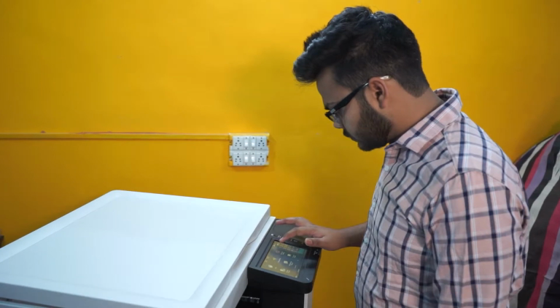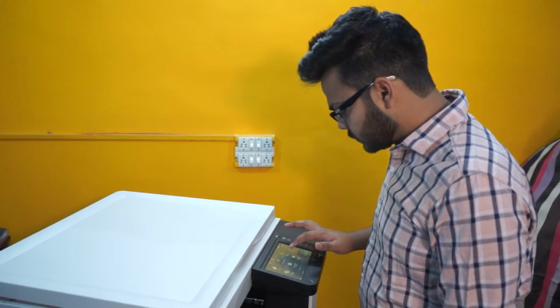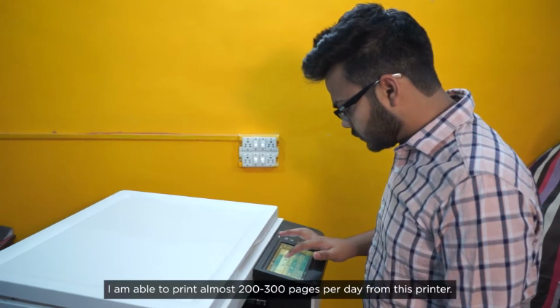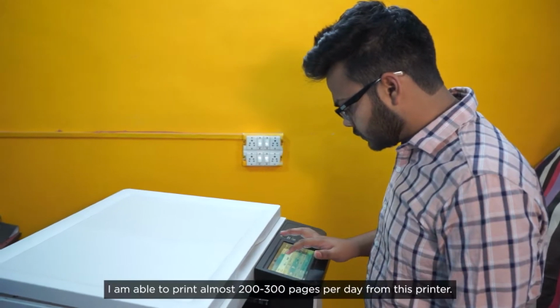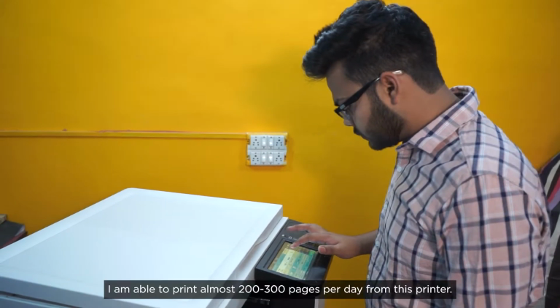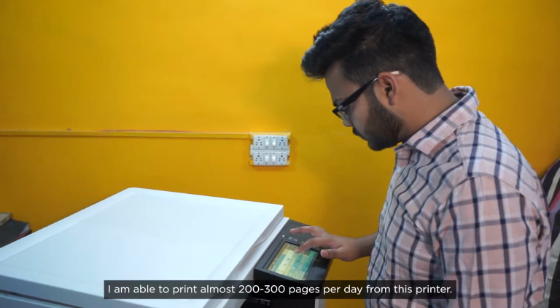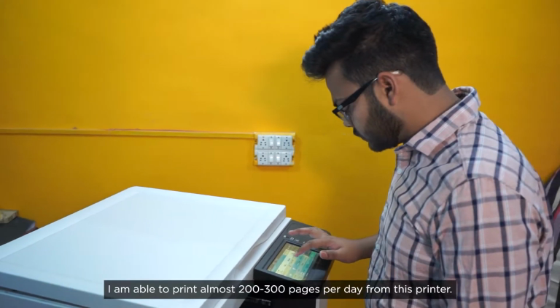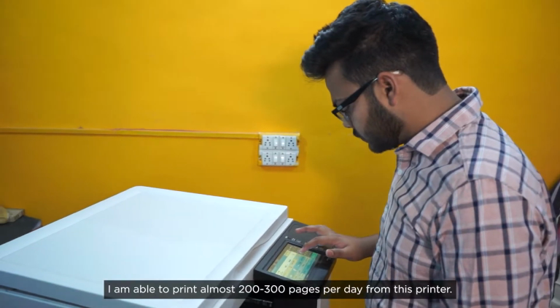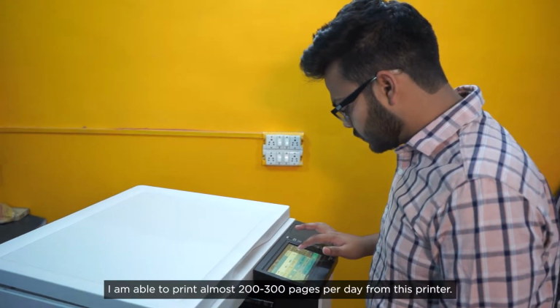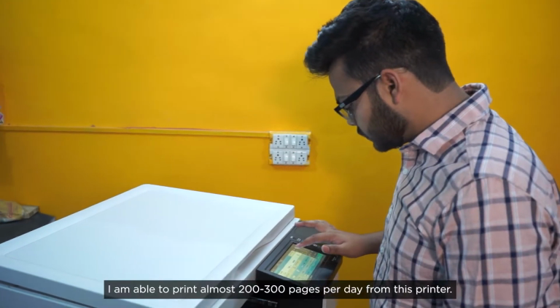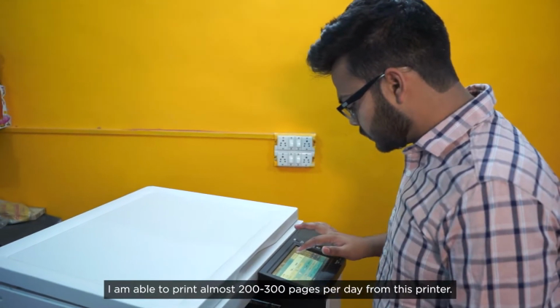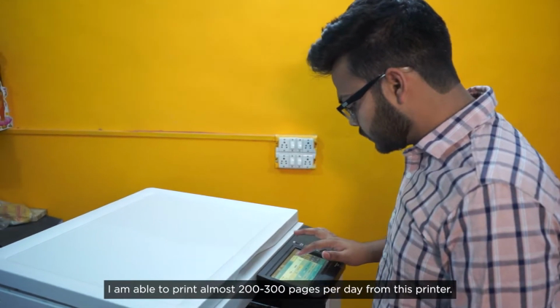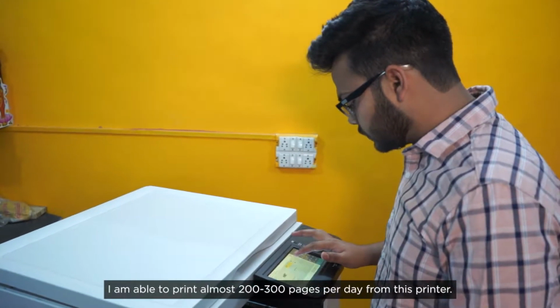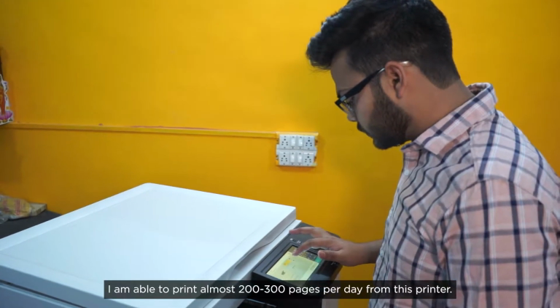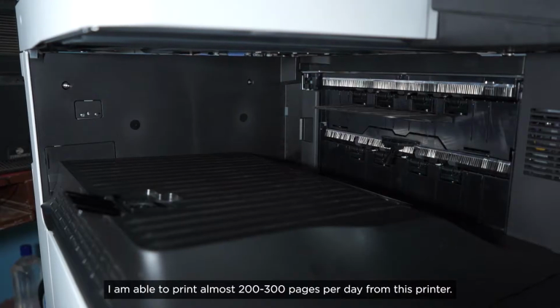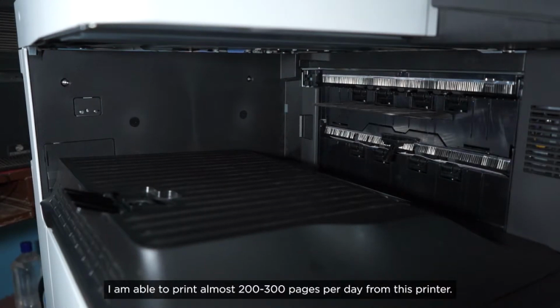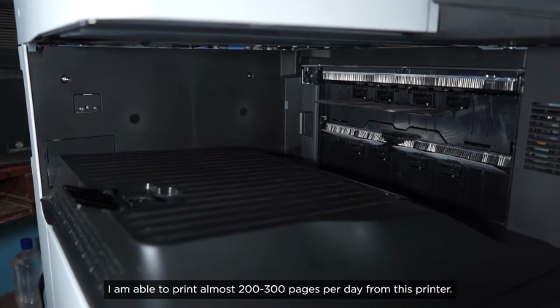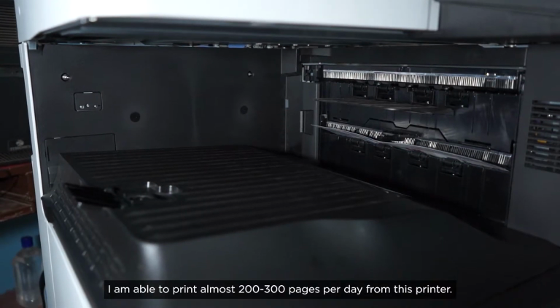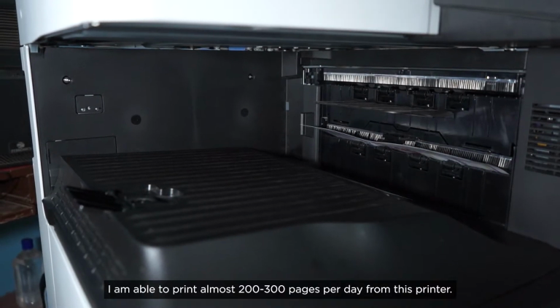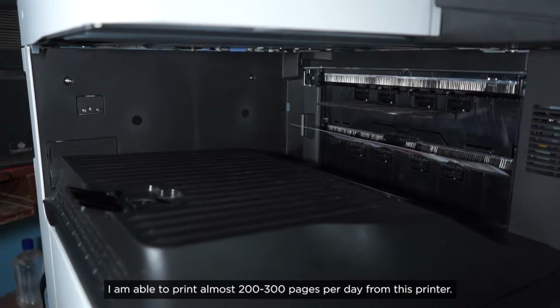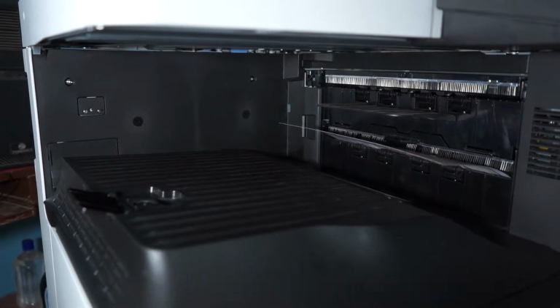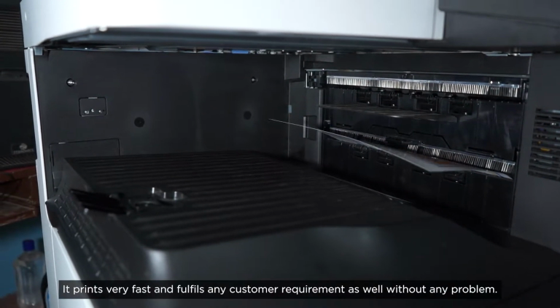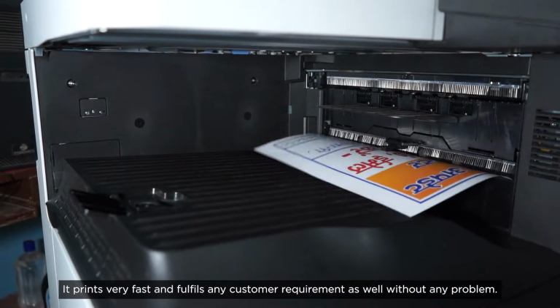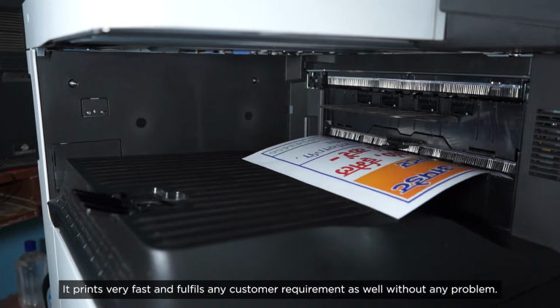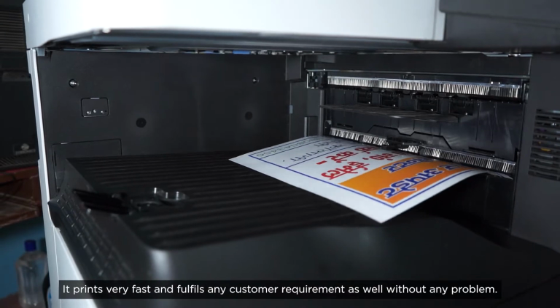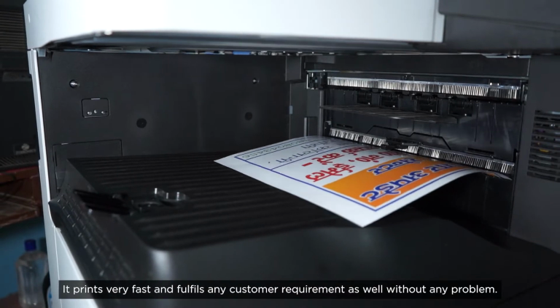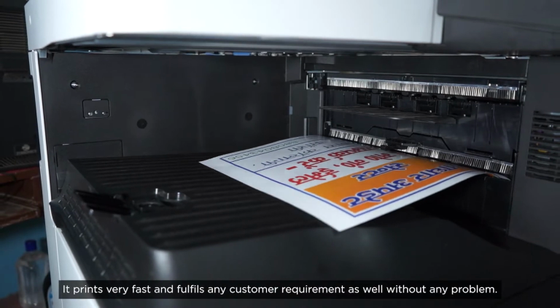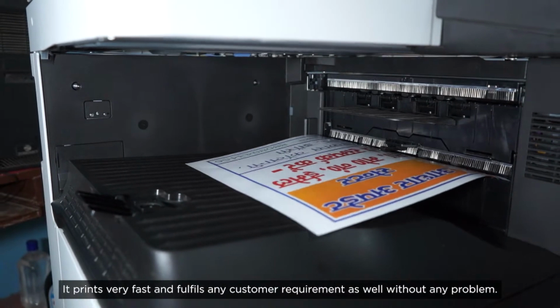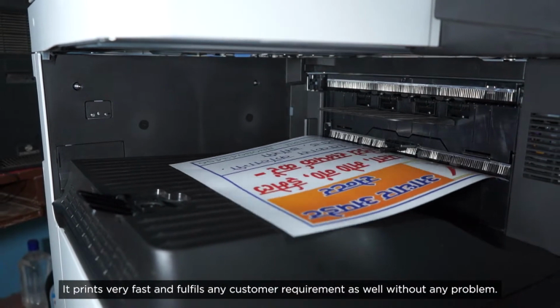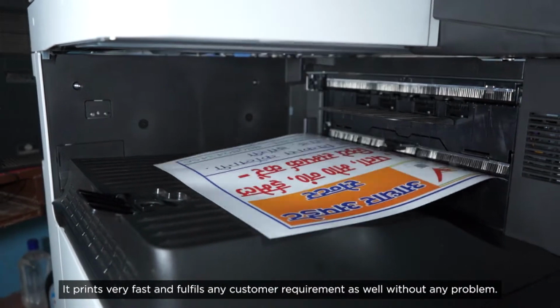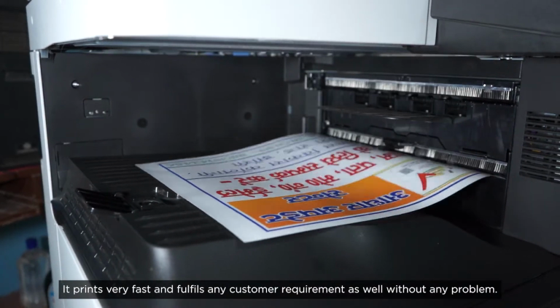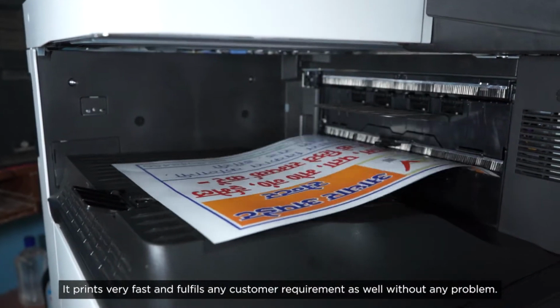I will give 200-300 pages per day. The speed is quite good and the customer requirements can be fulfilled.